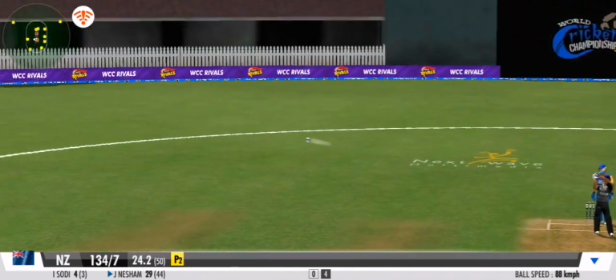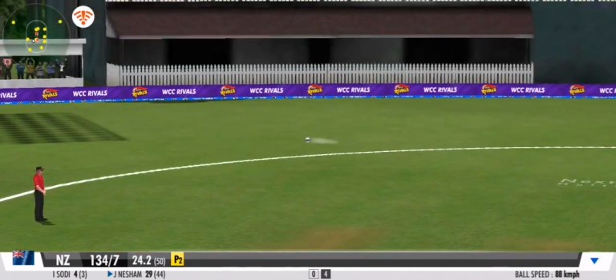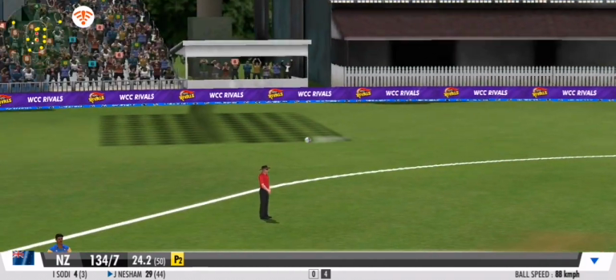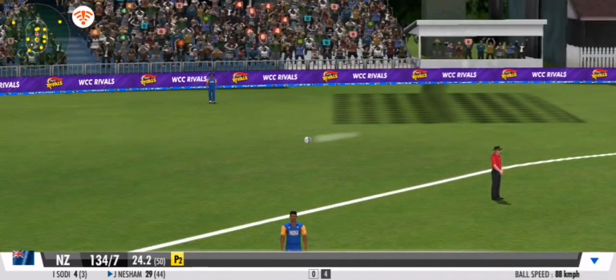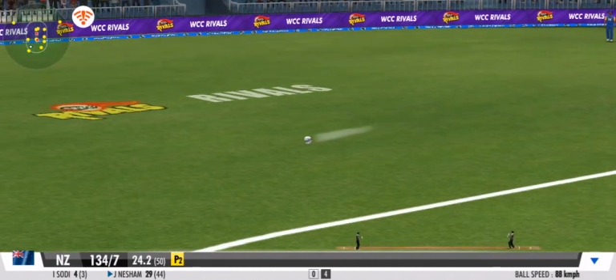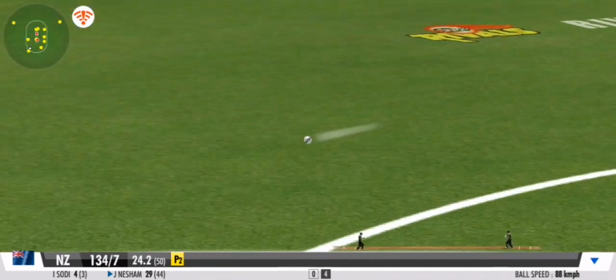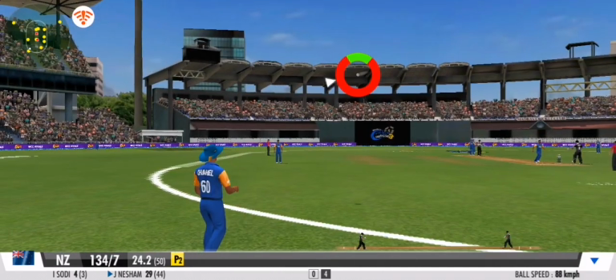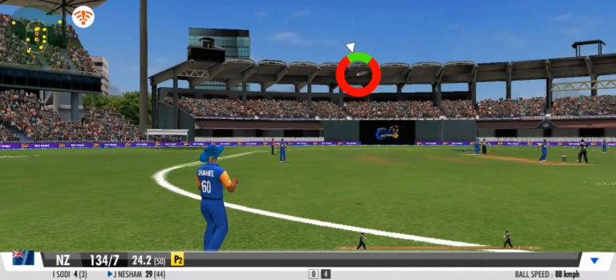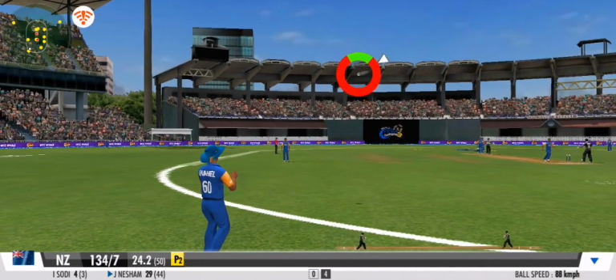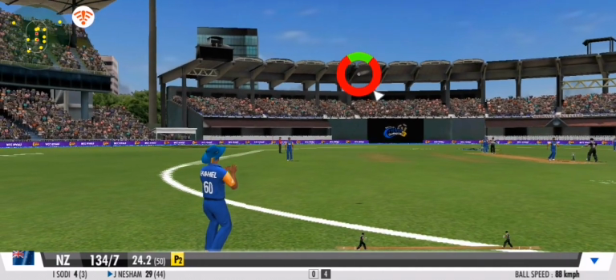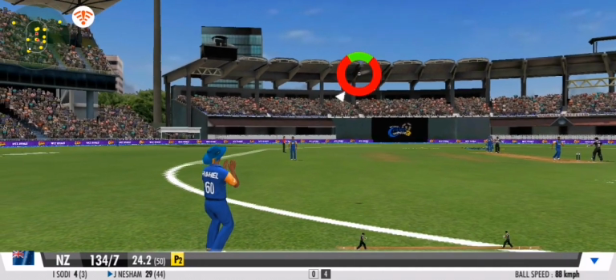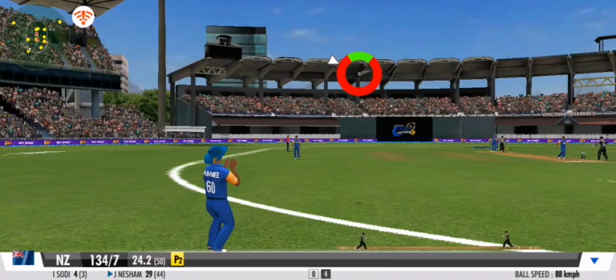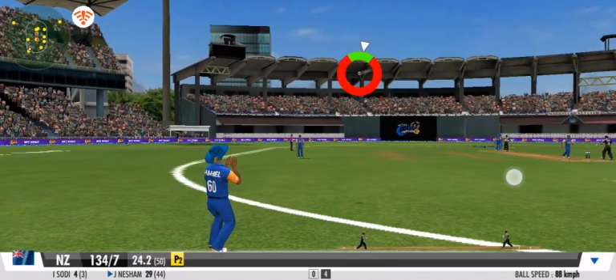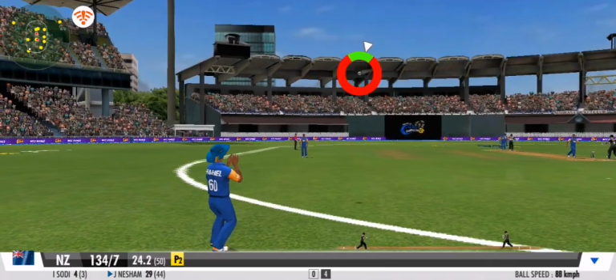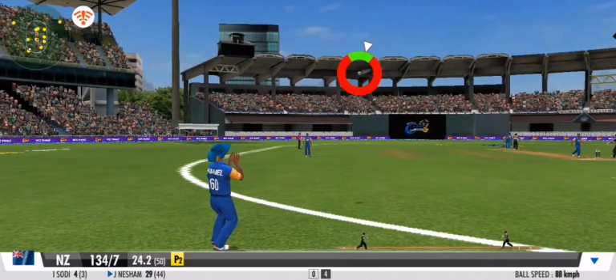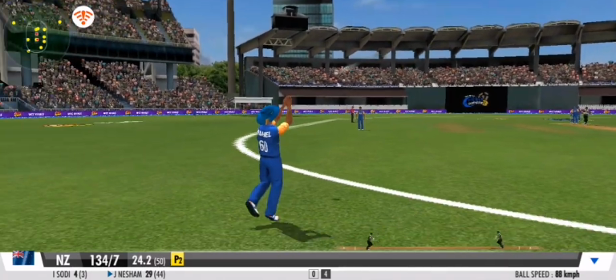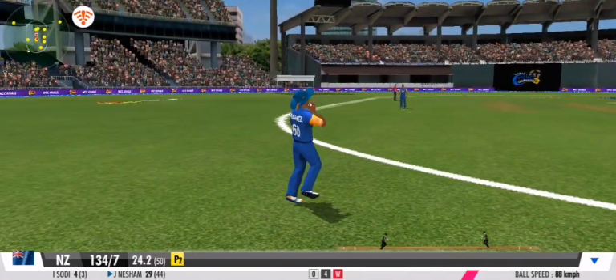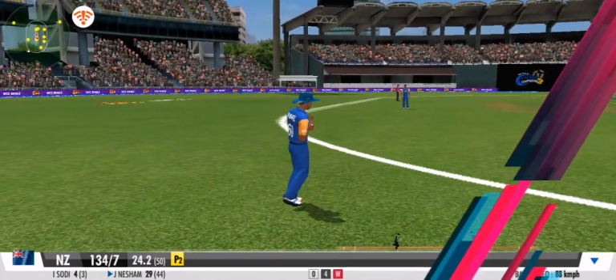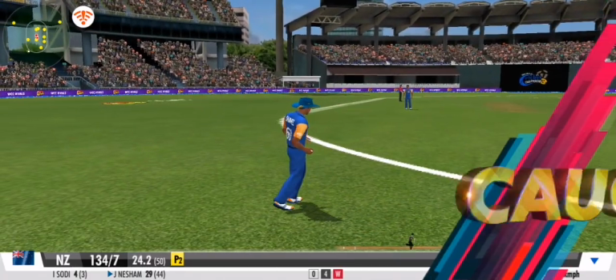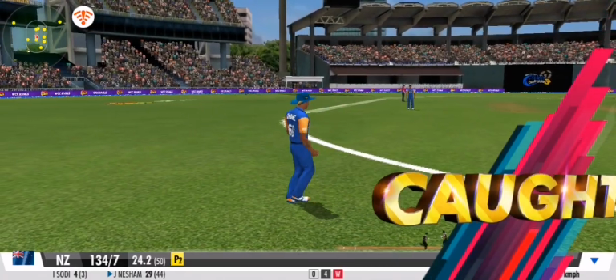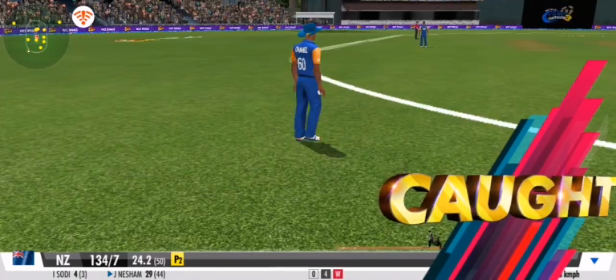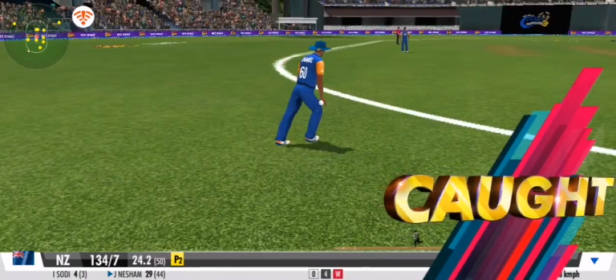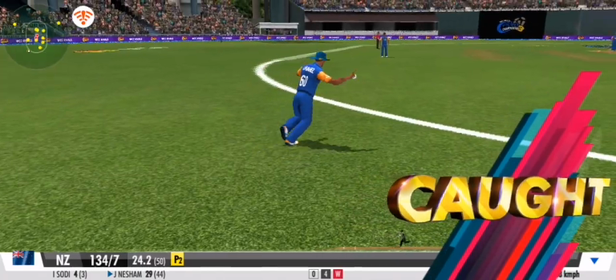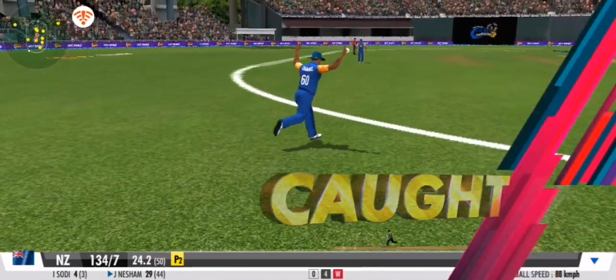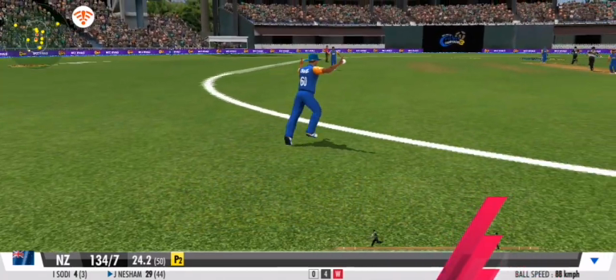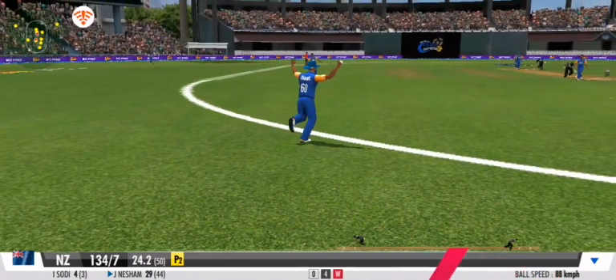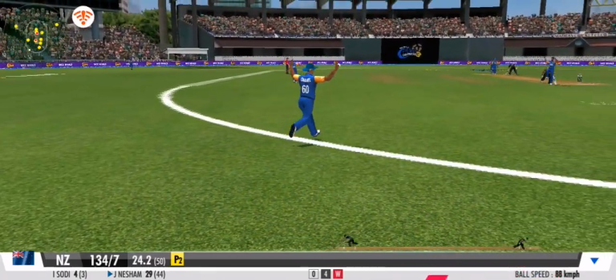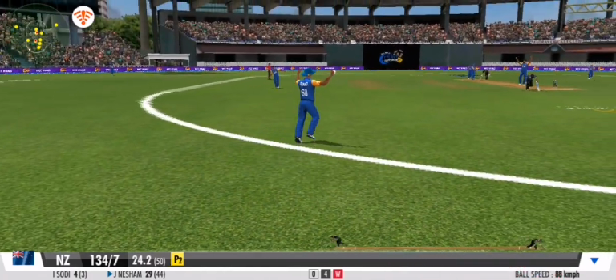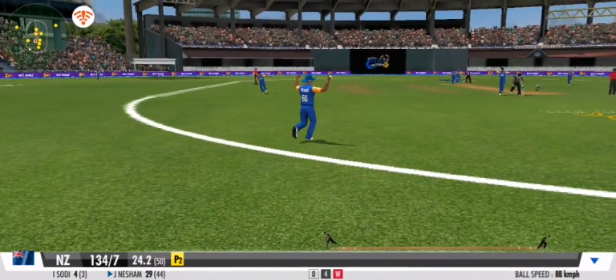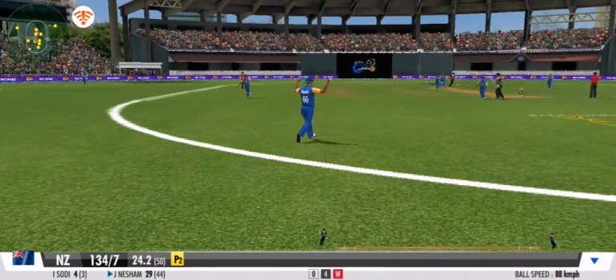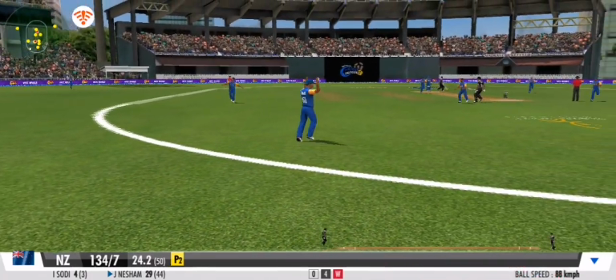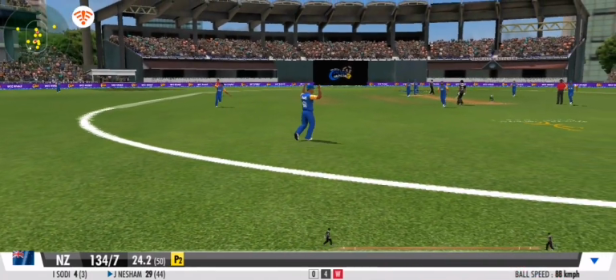Looks to slog this one between long on and long off for more runs — caught! A safe pair of hands from the fielder.